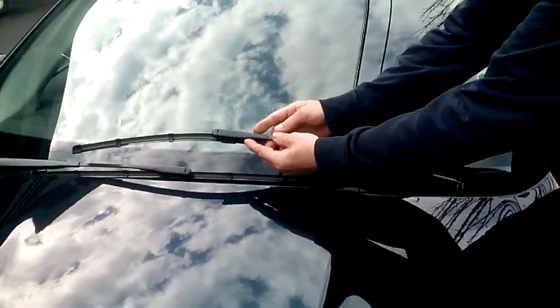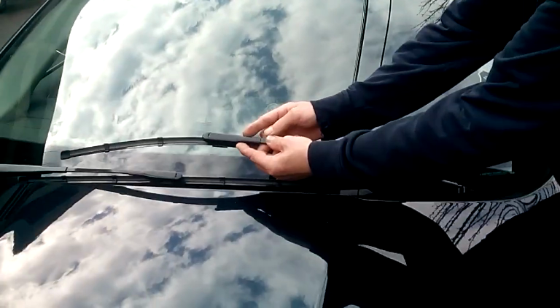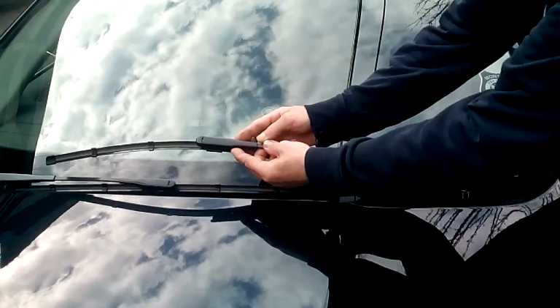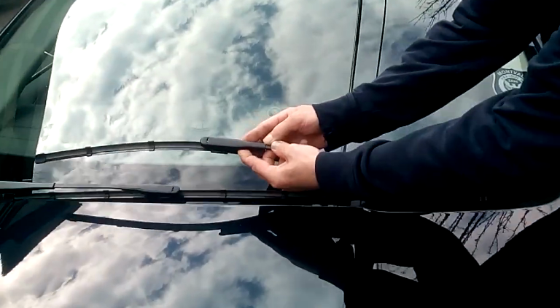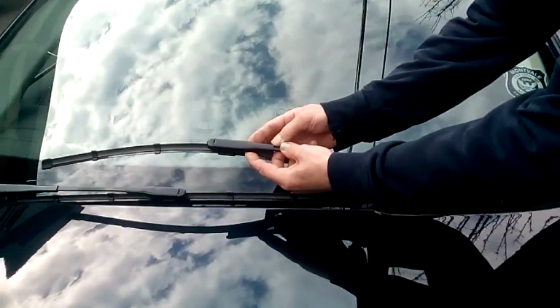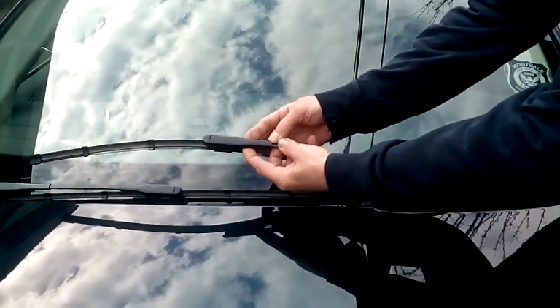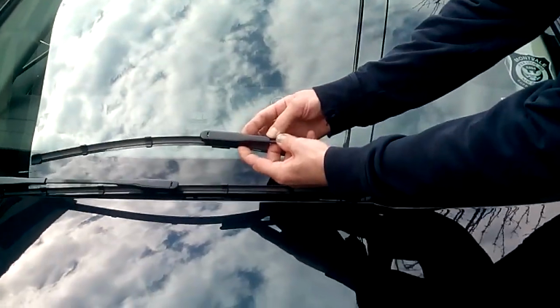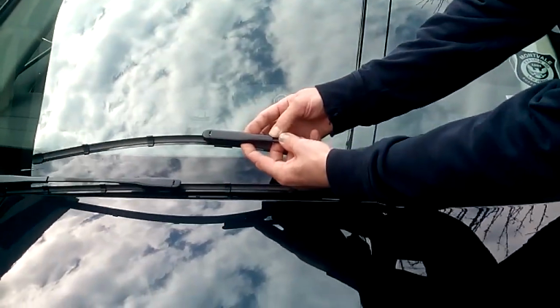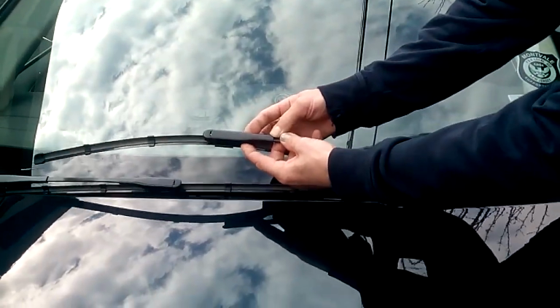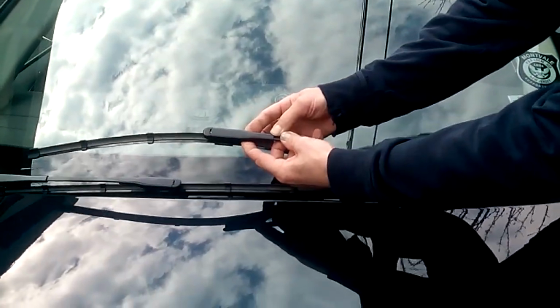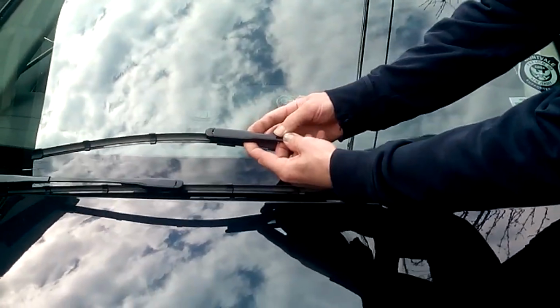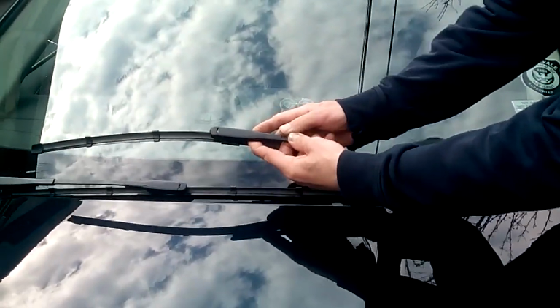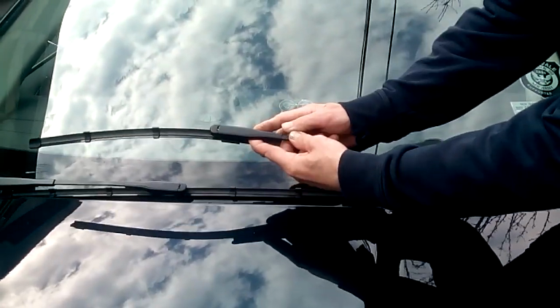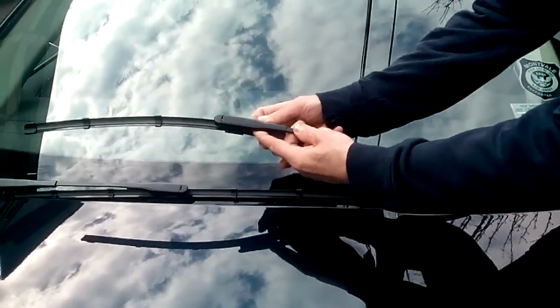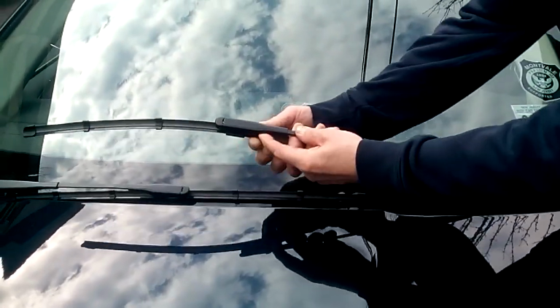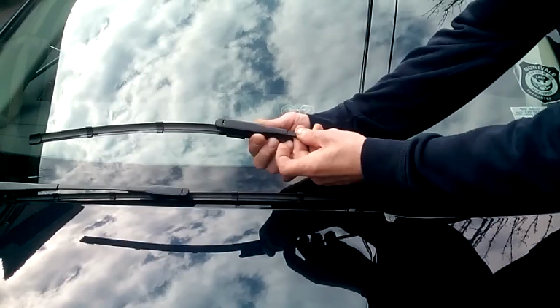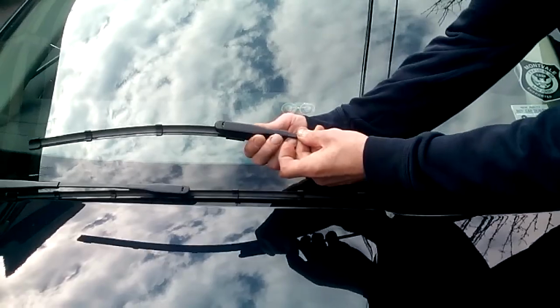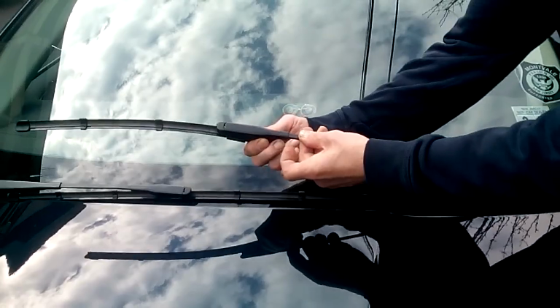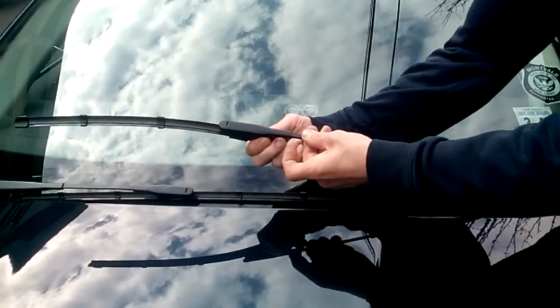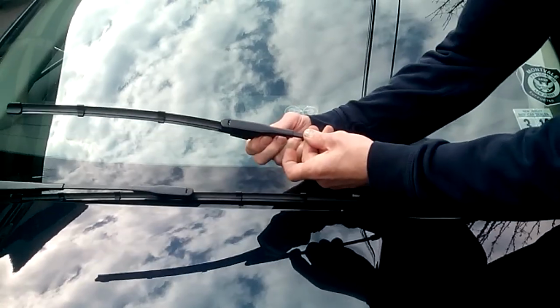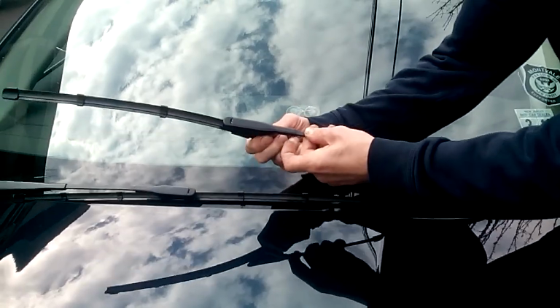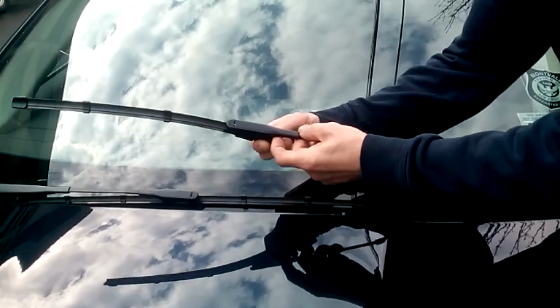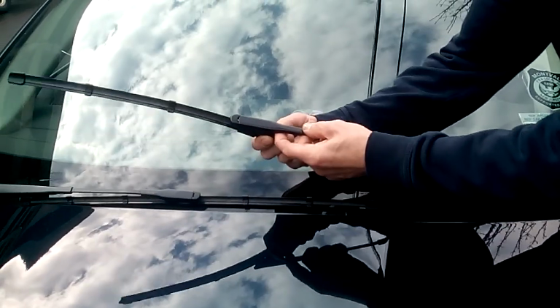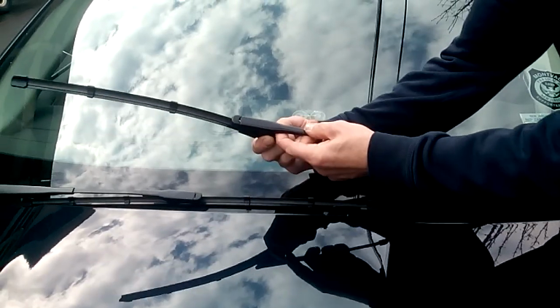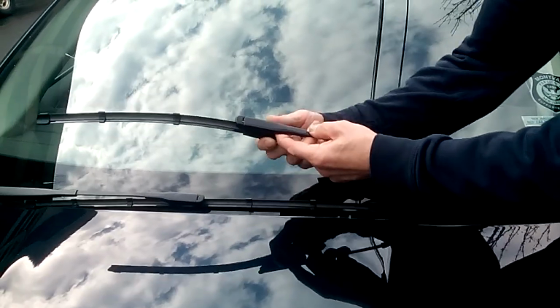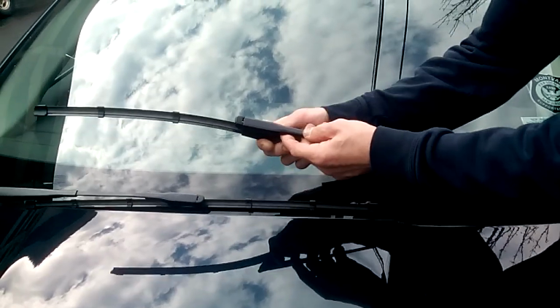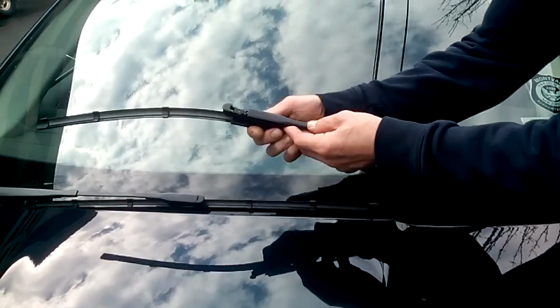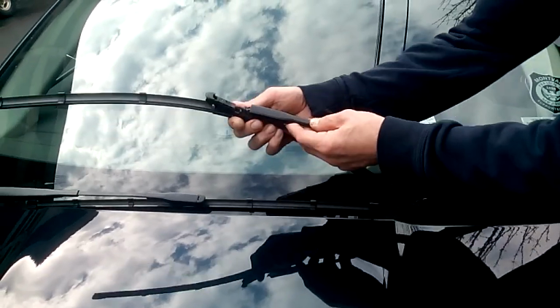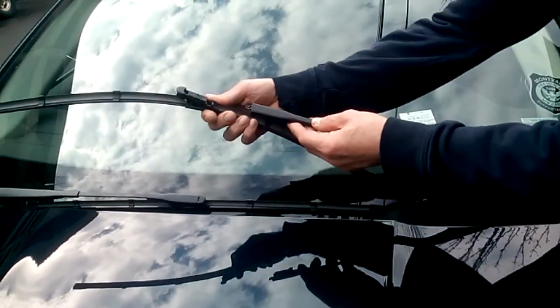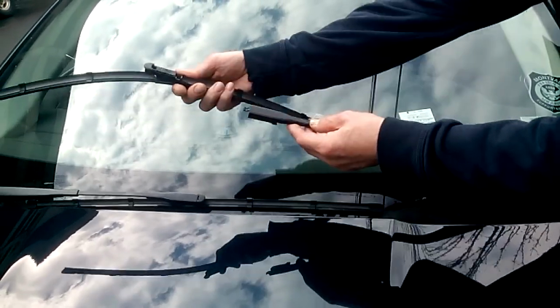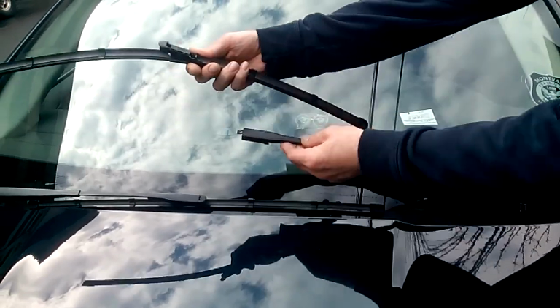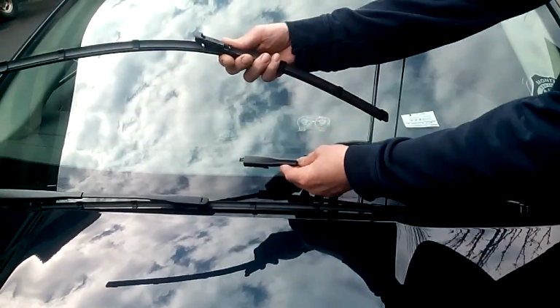You look through it, you got two tabs. You push them in and pull it out. It comes right out.